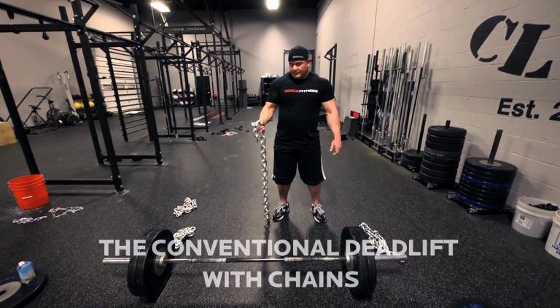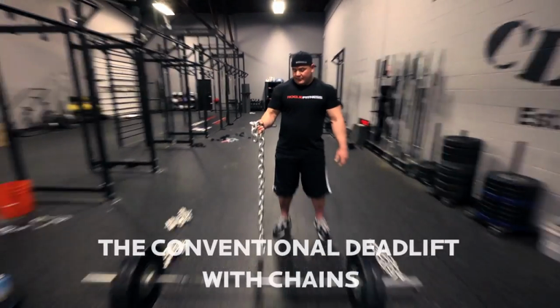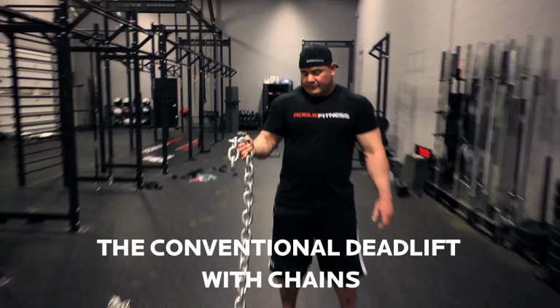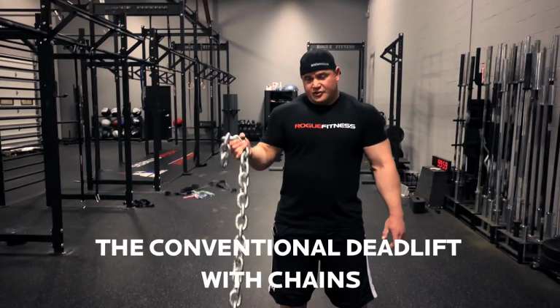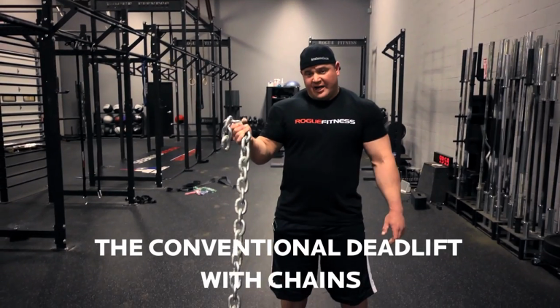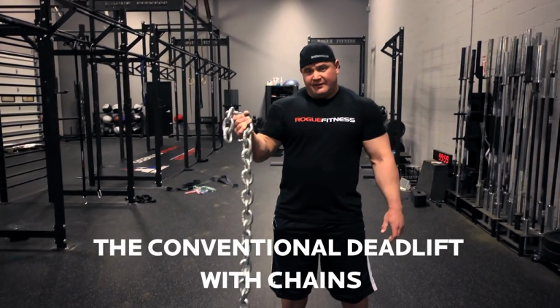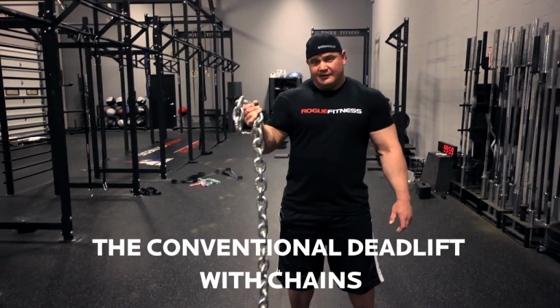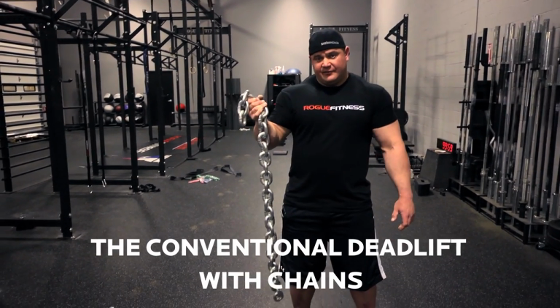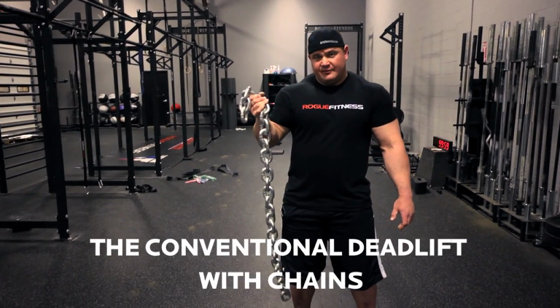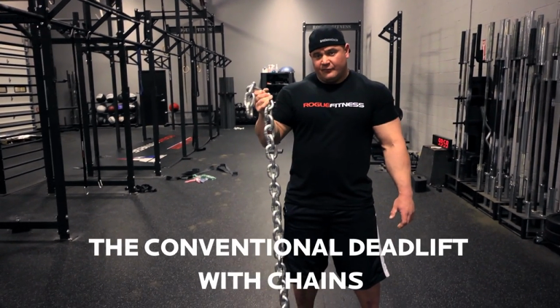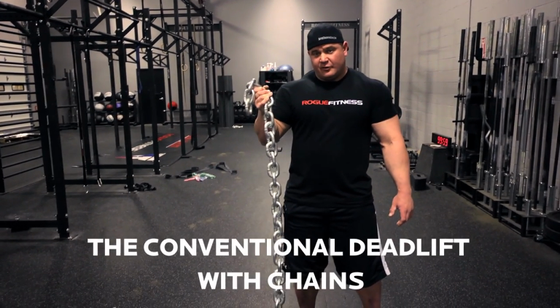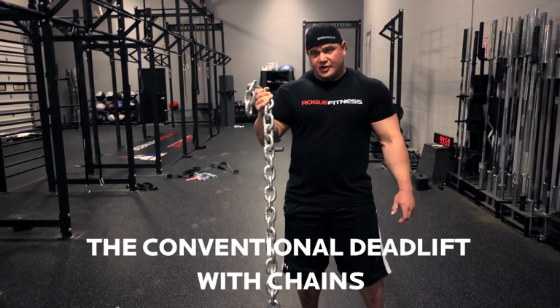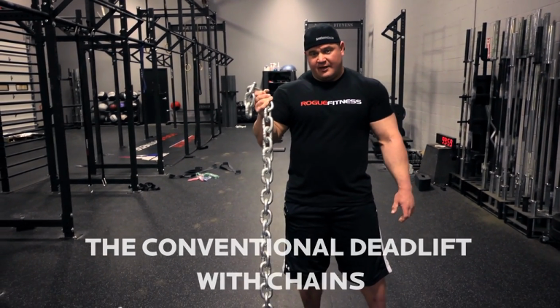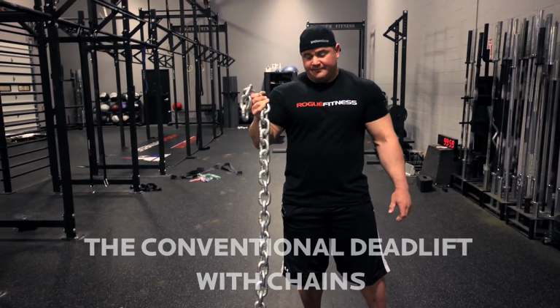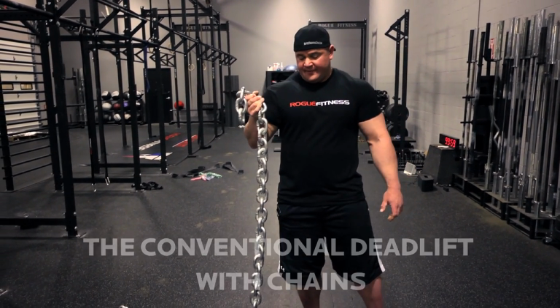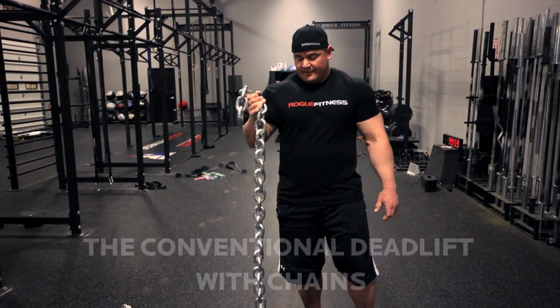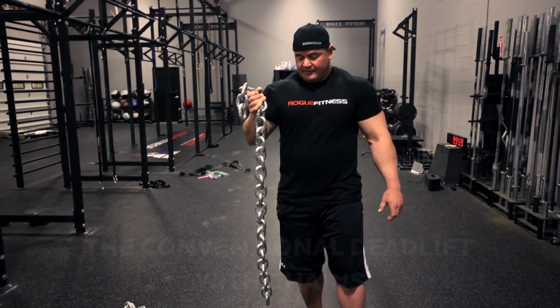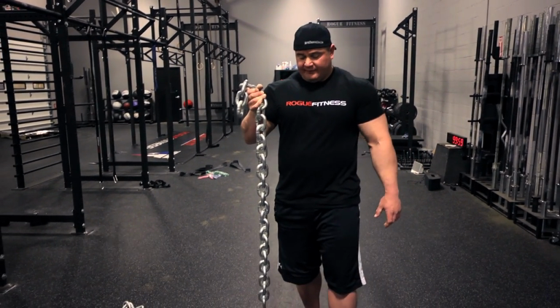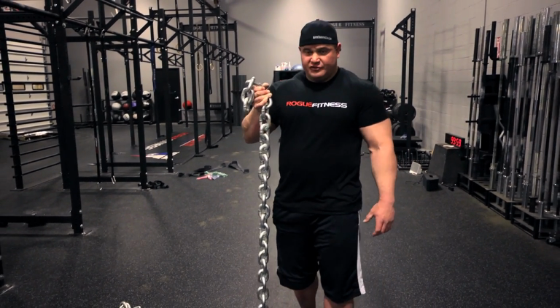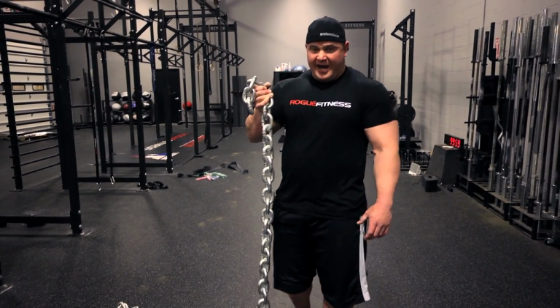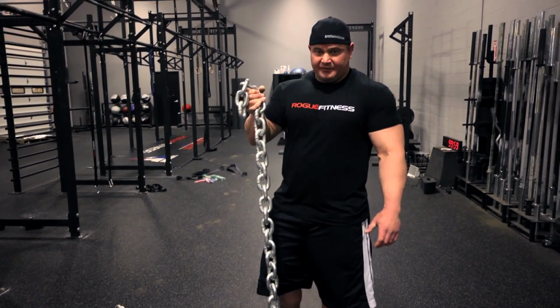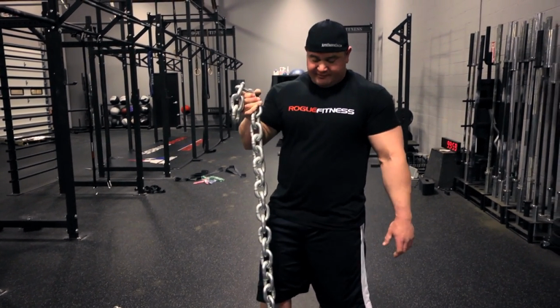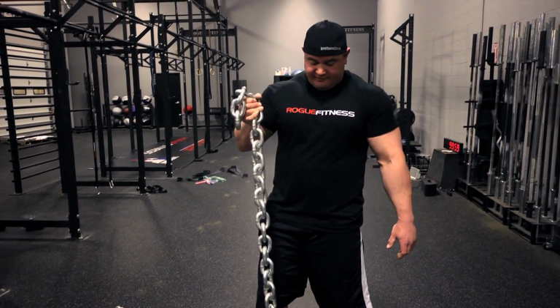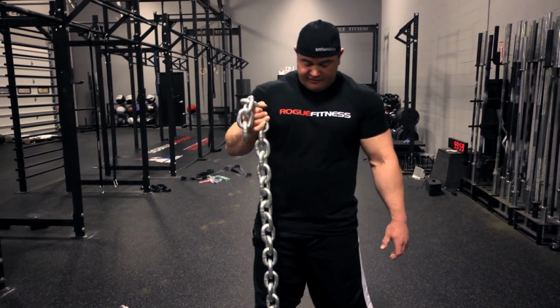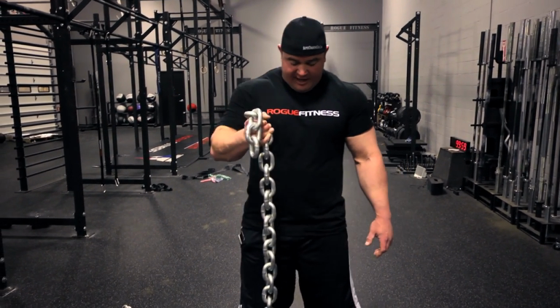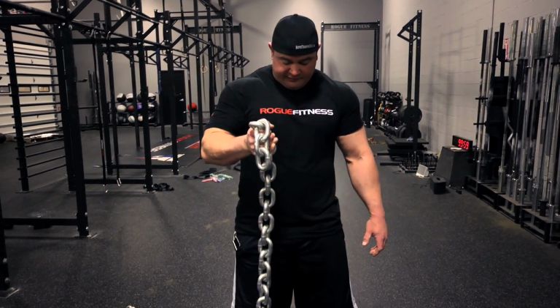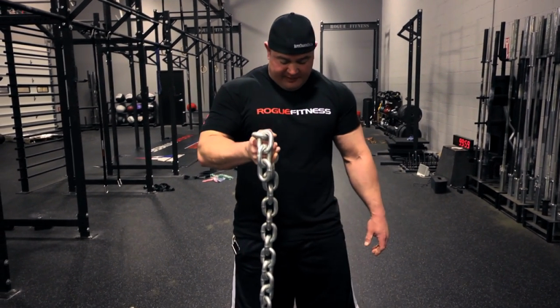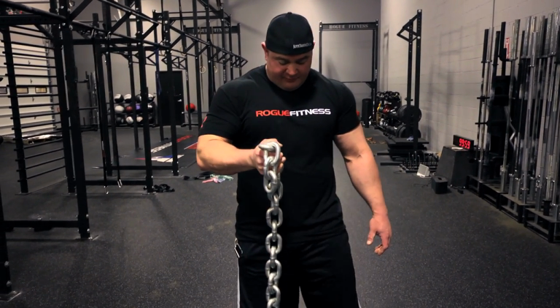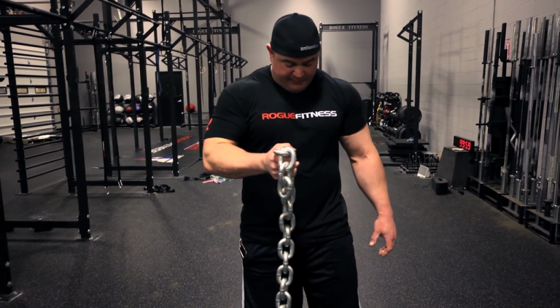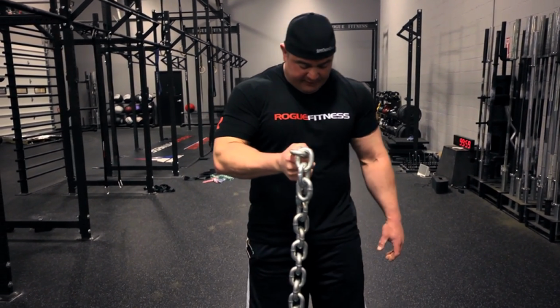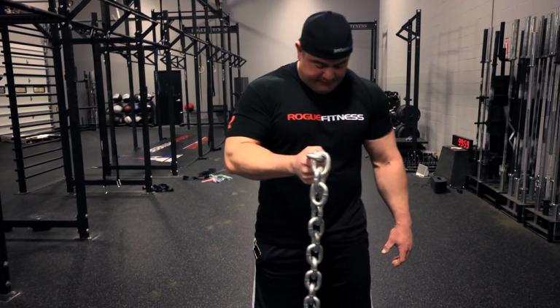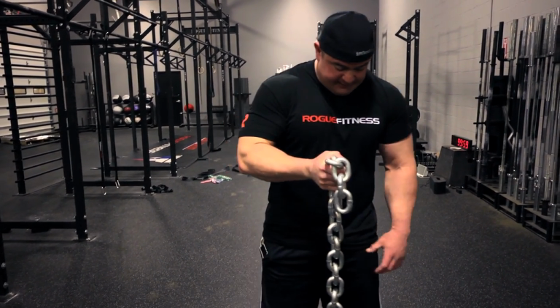We're going to do a chain deadlift, the Rogue chain. Got these shackles, these nice shackles, about 20 pounds a piece.